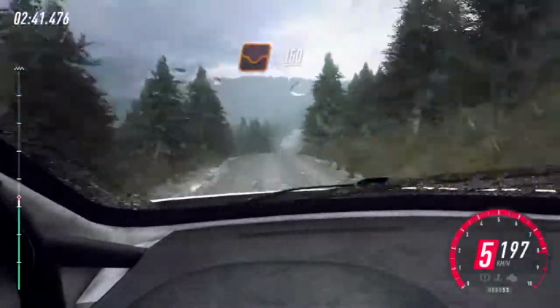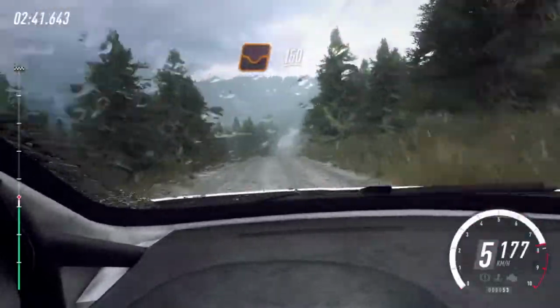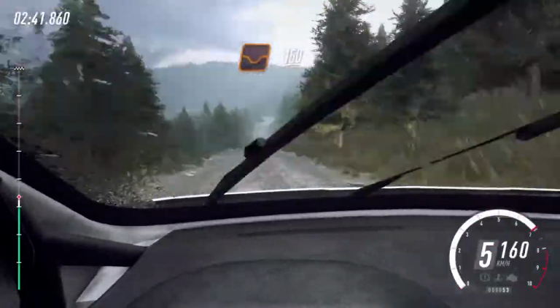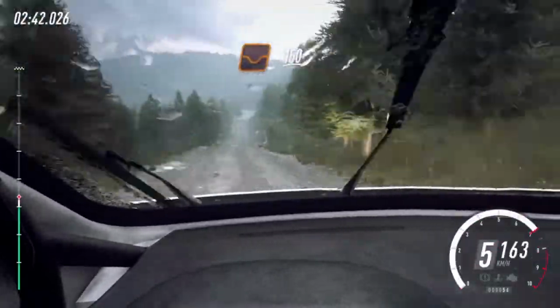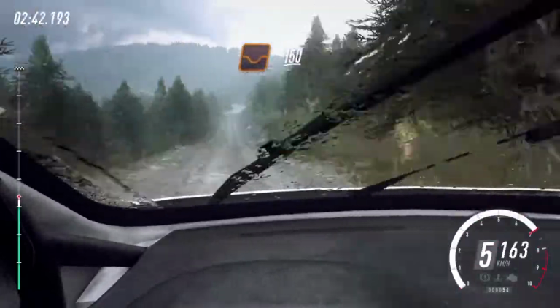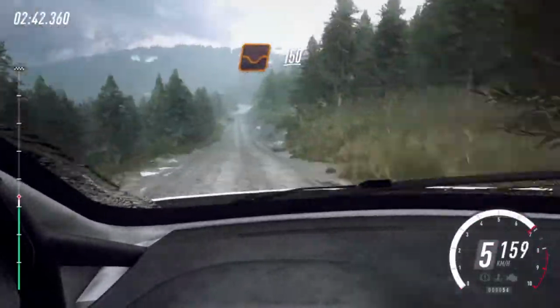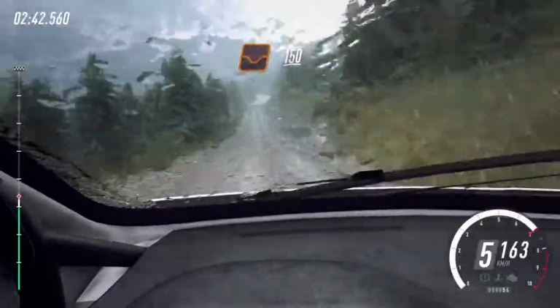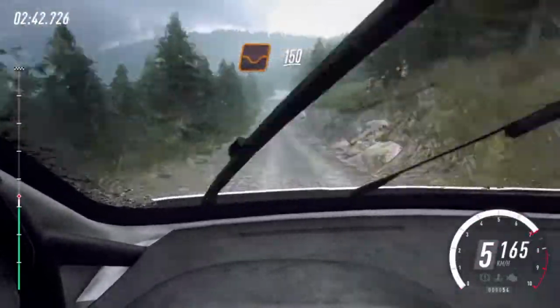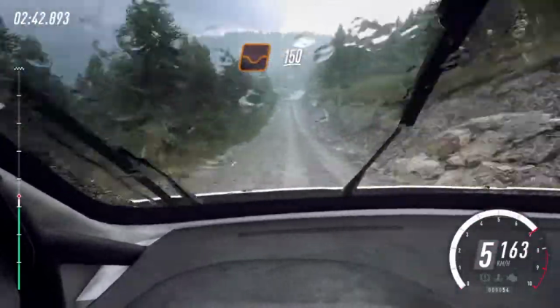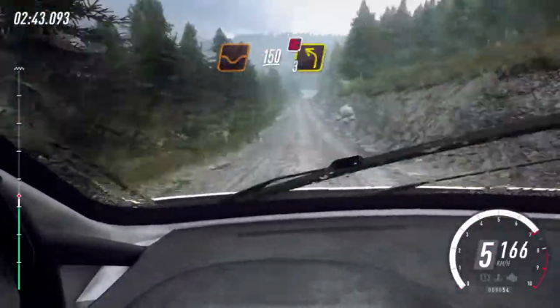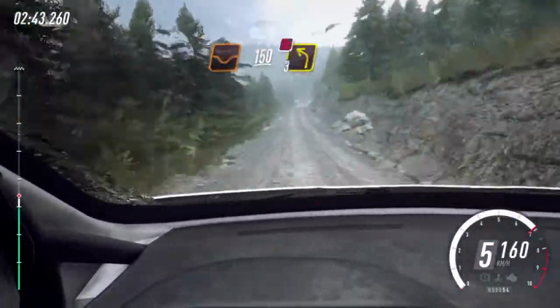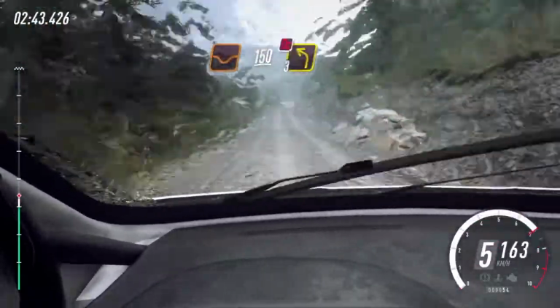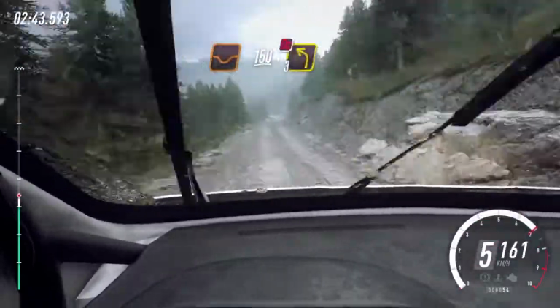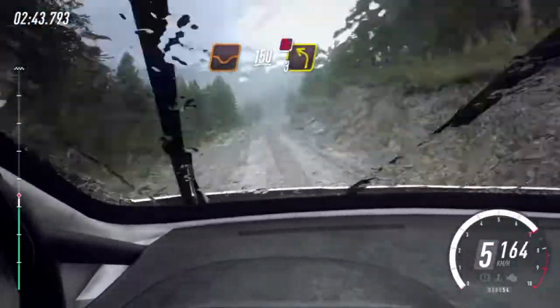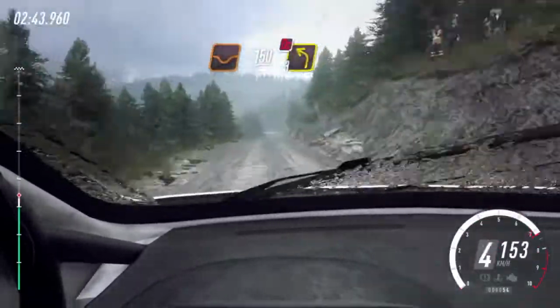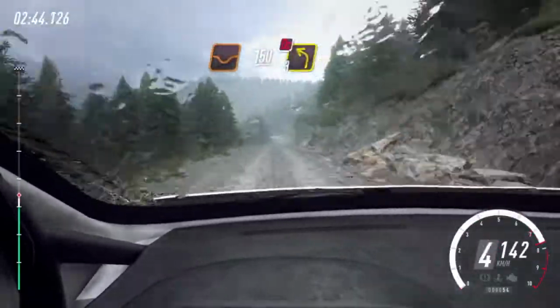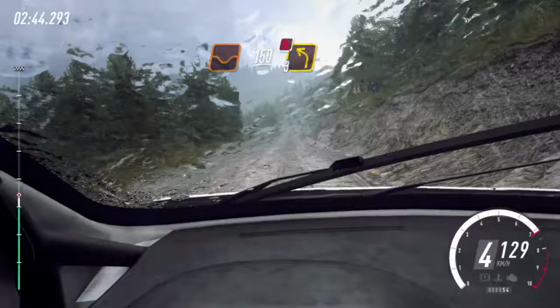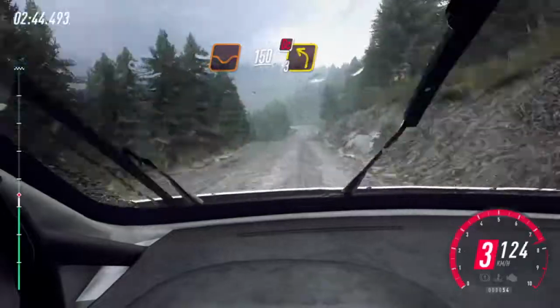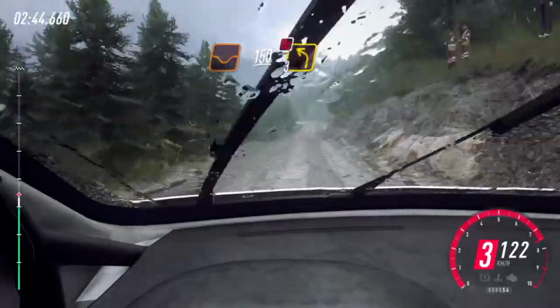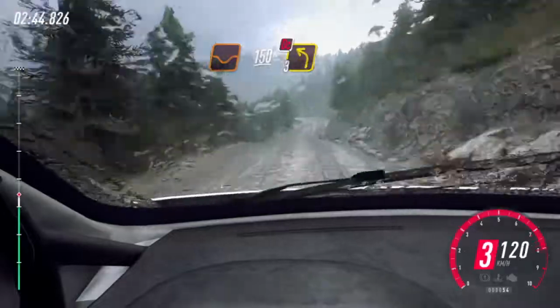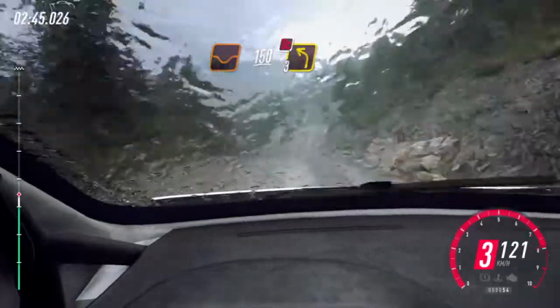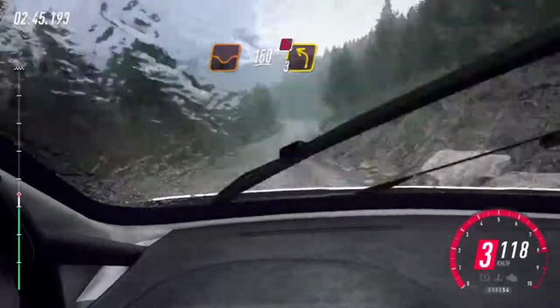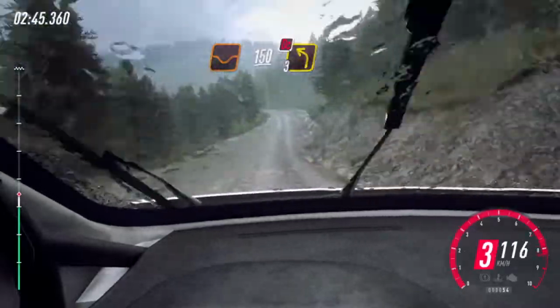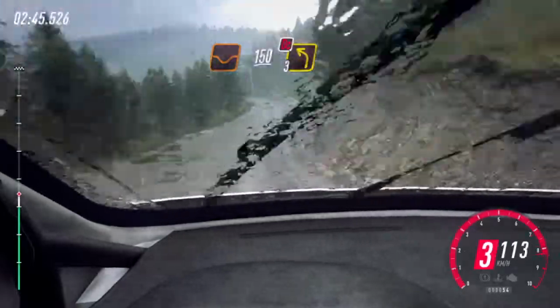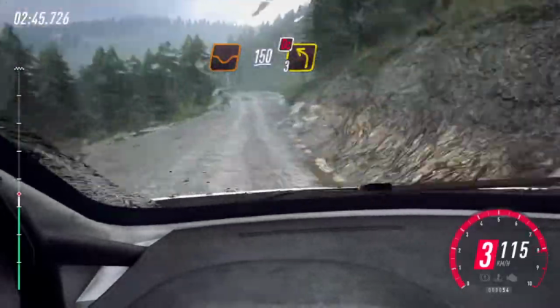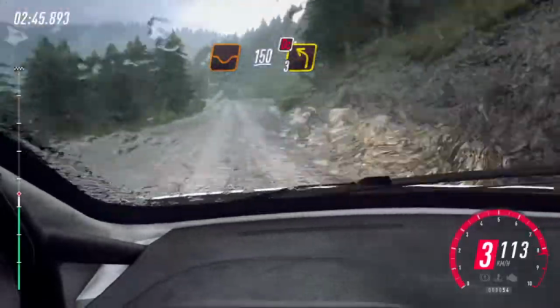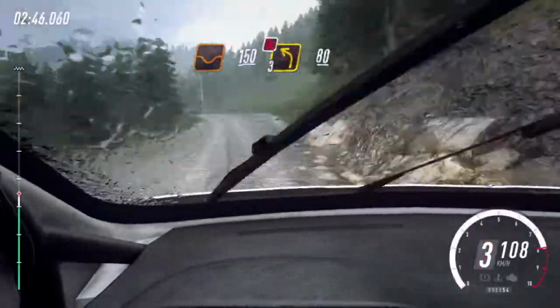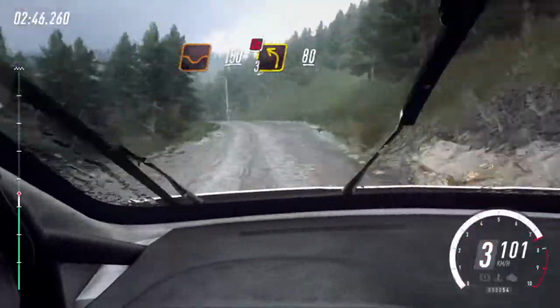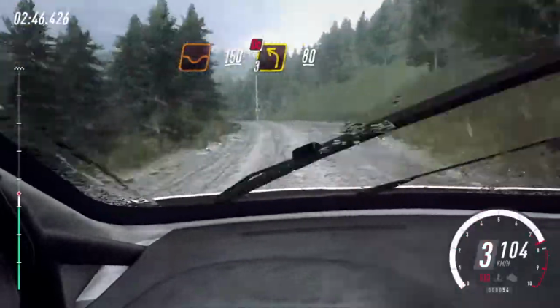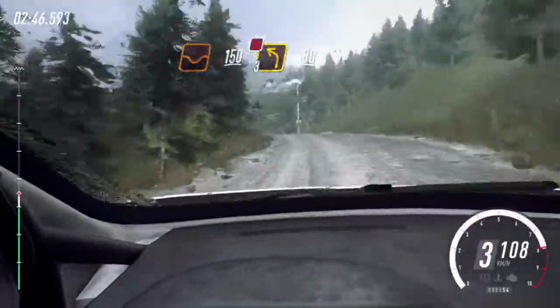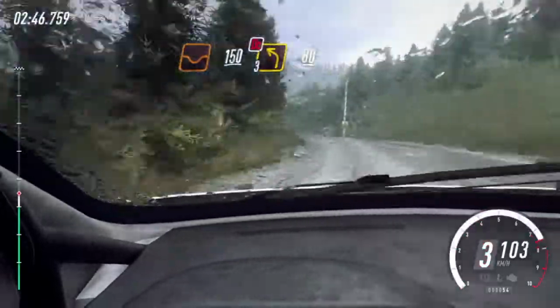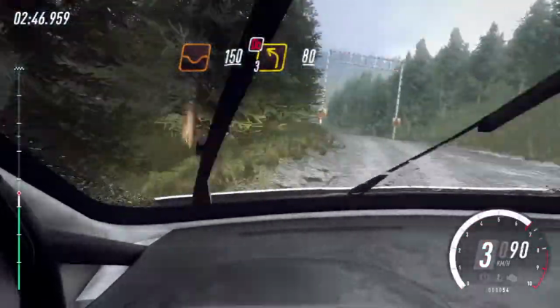150, through dip, three left long, don't cut, through posts, 80, 90.